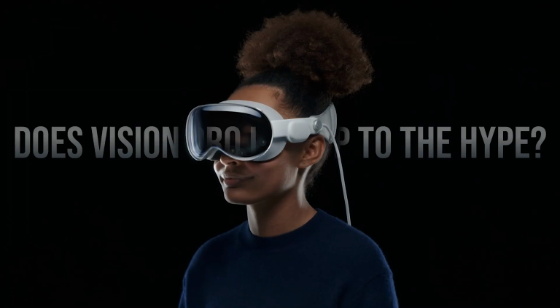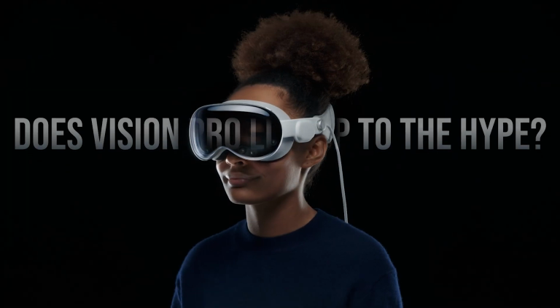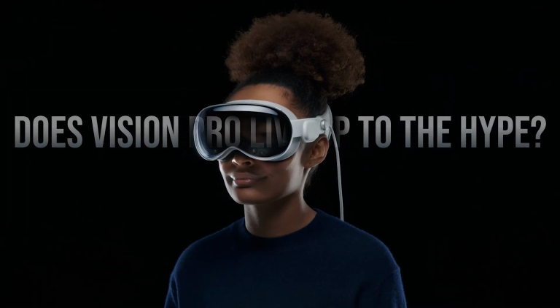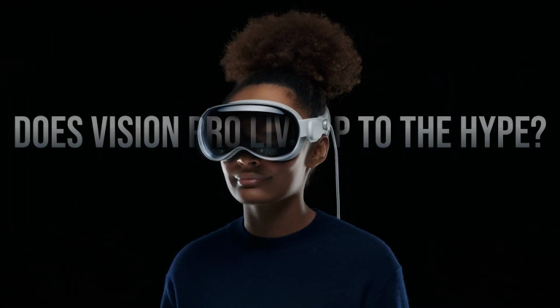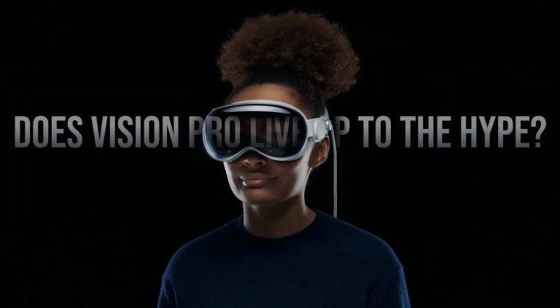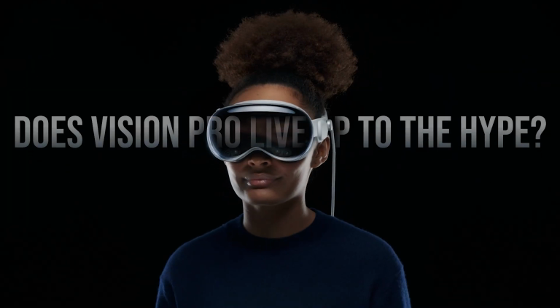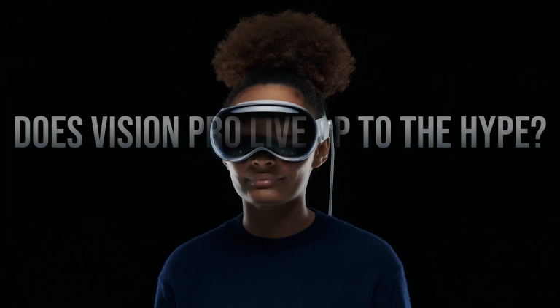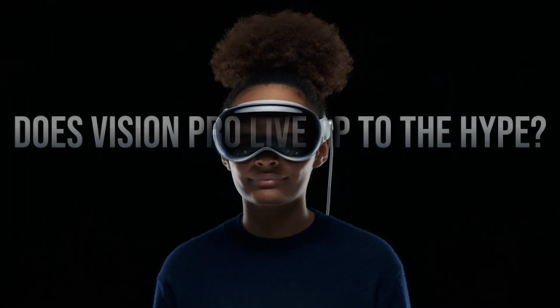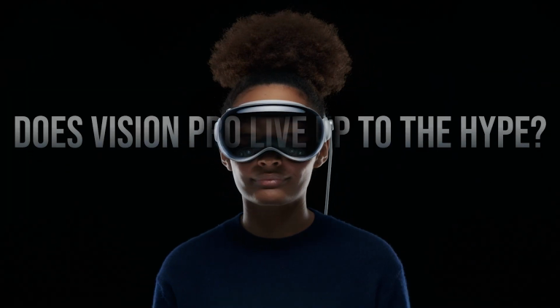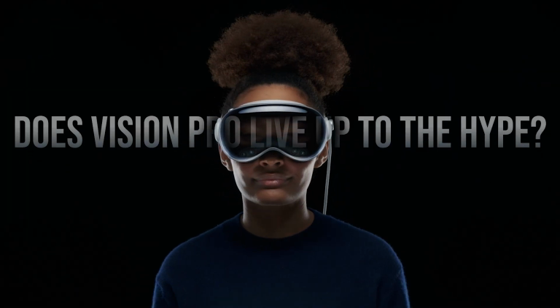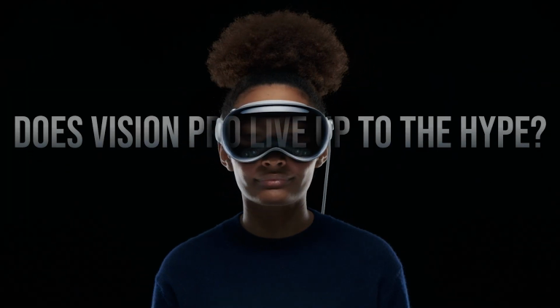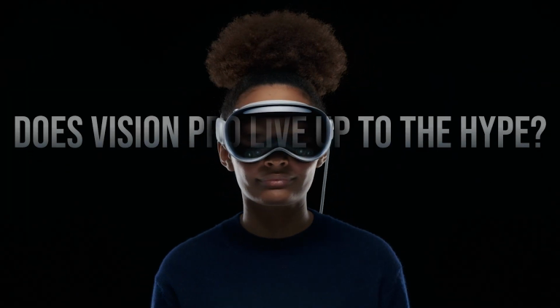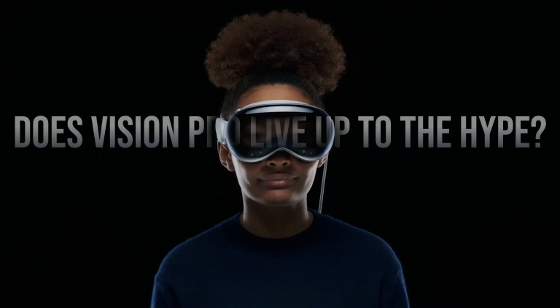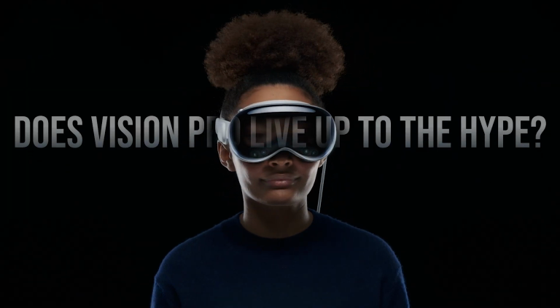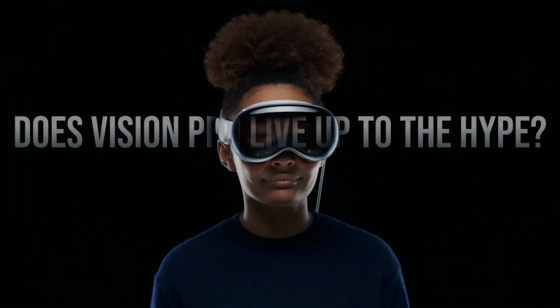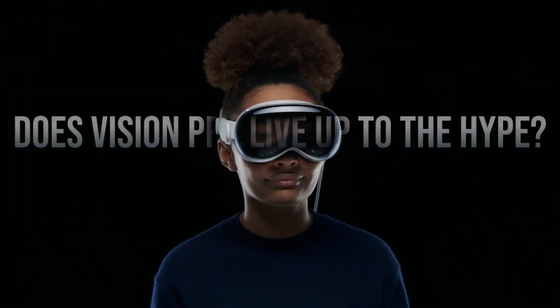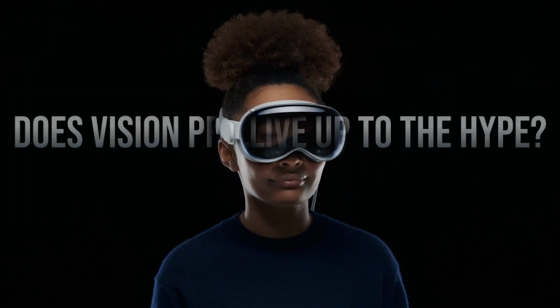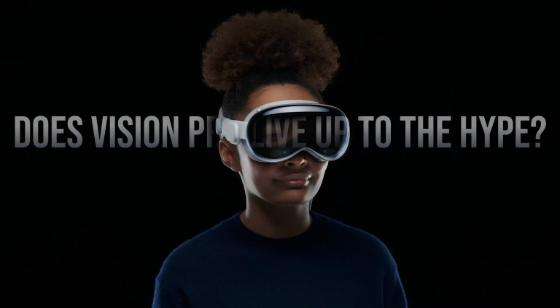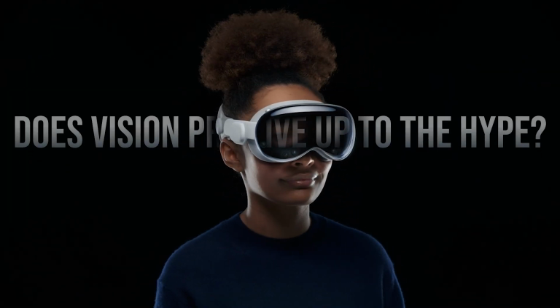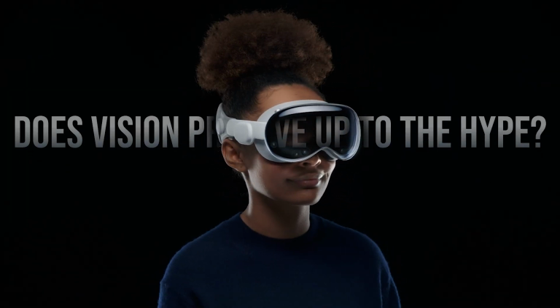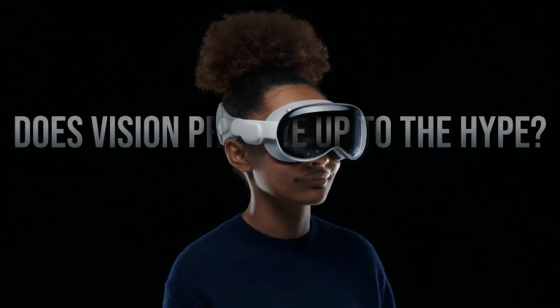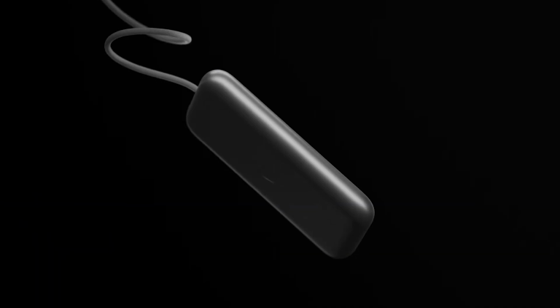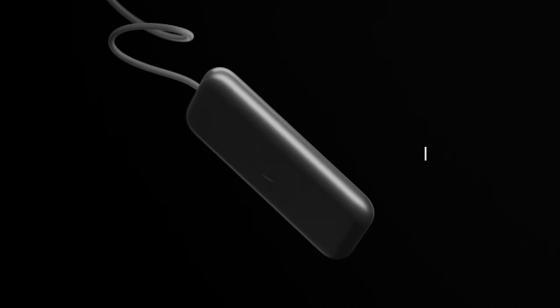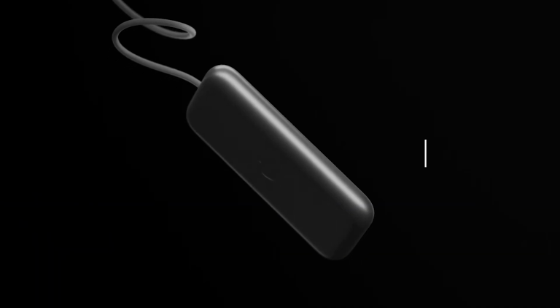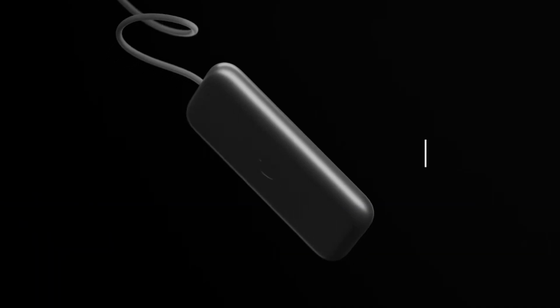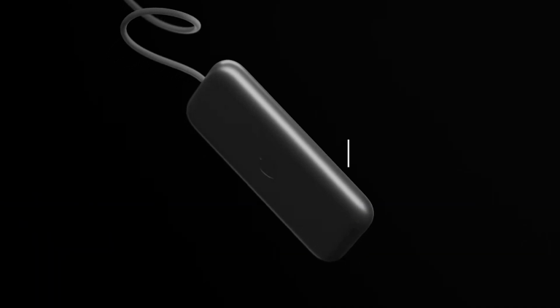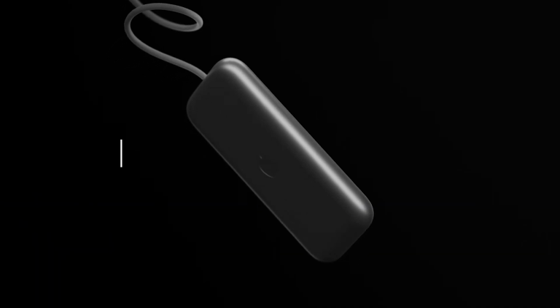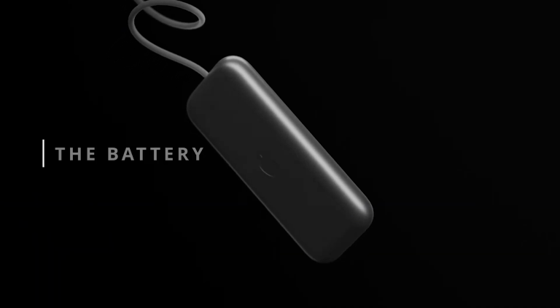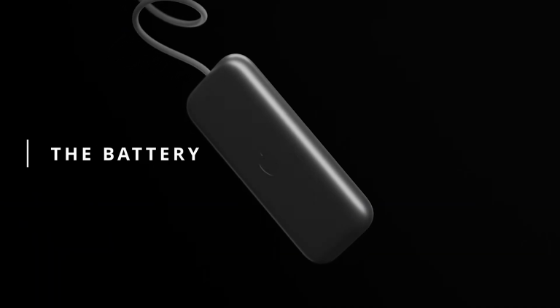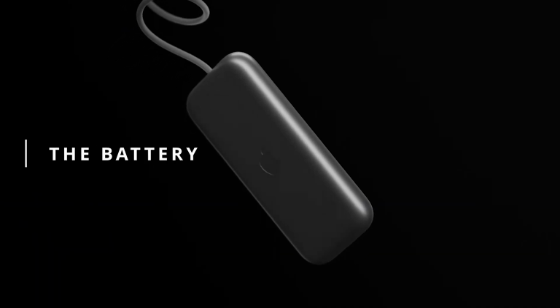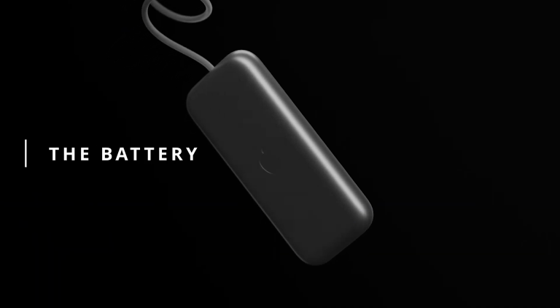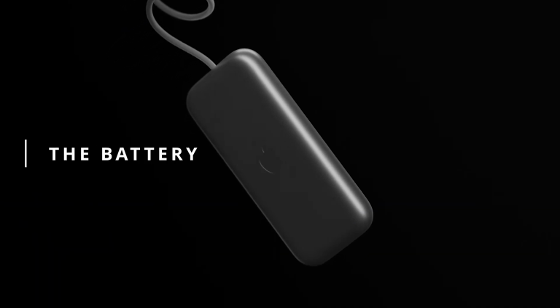Does Vision Pro live up to all the hype? First, let's look at the good things.